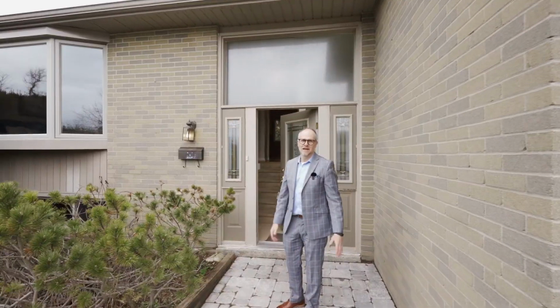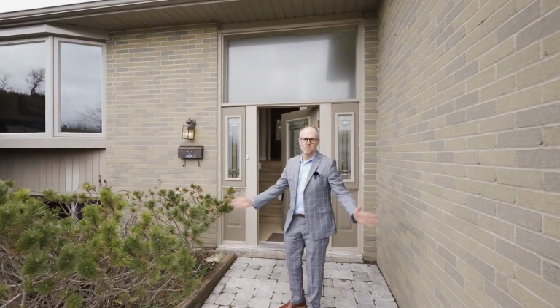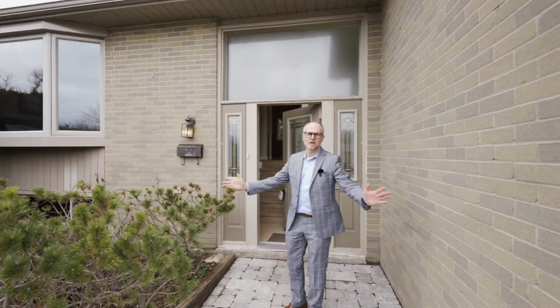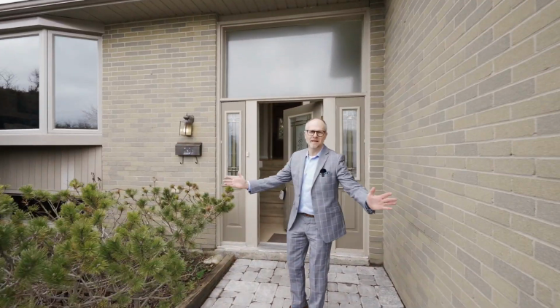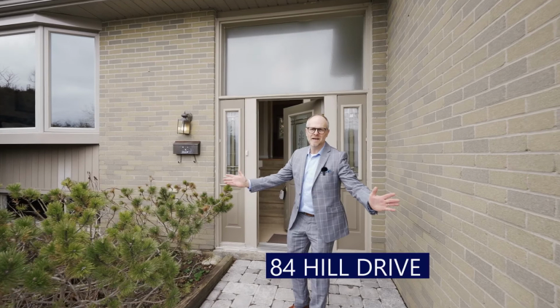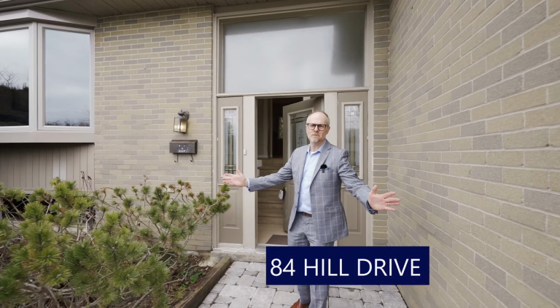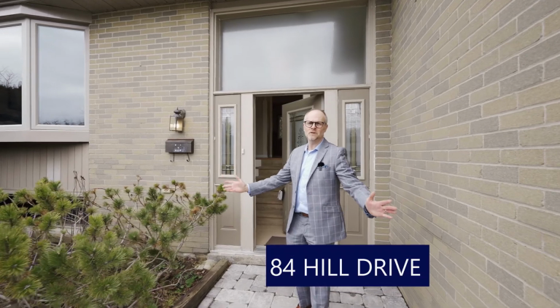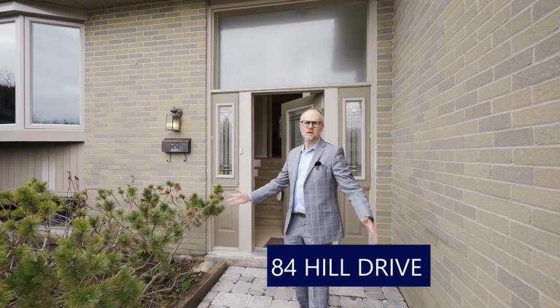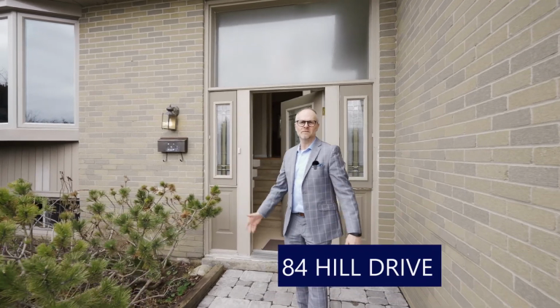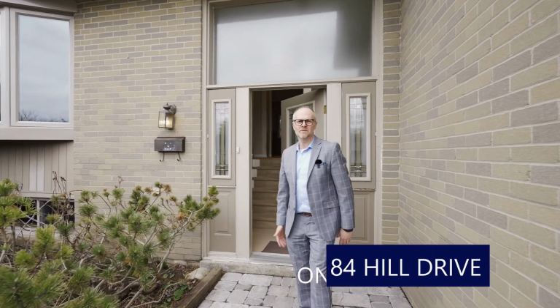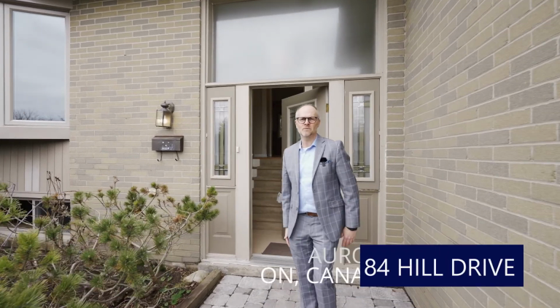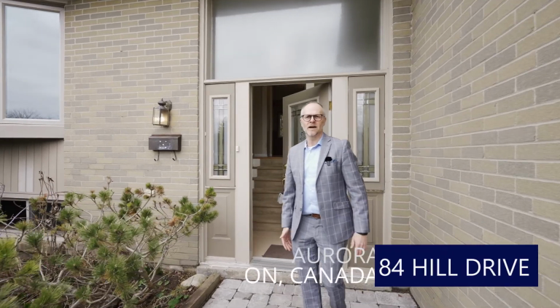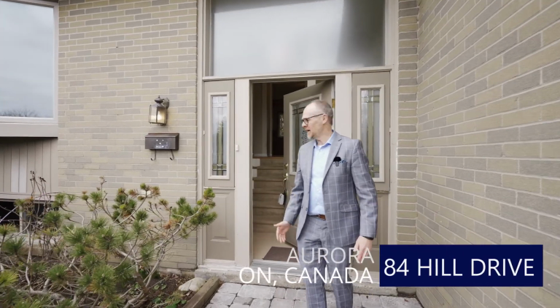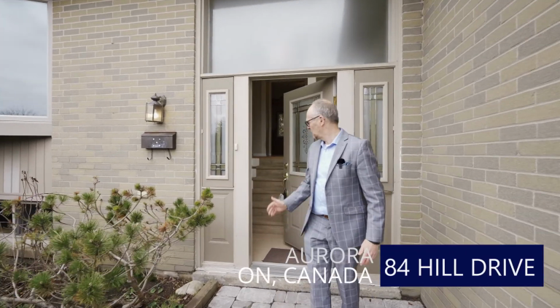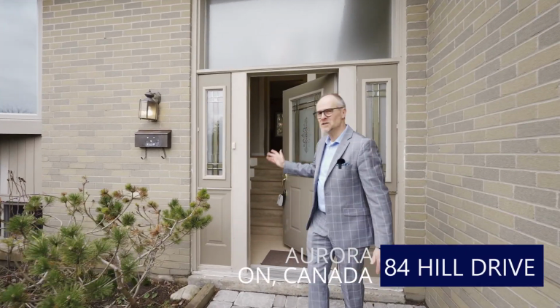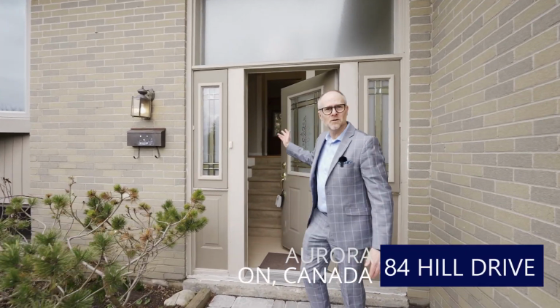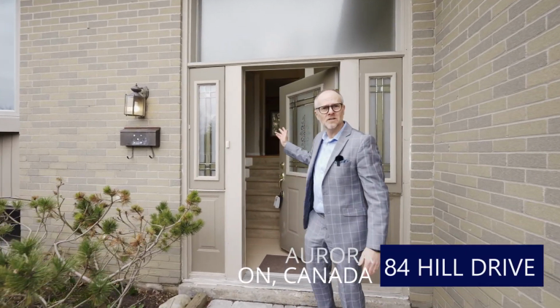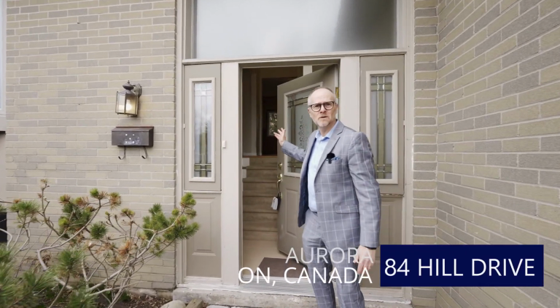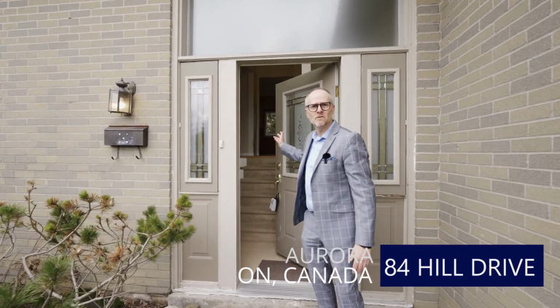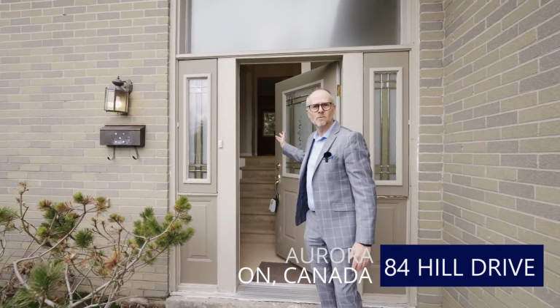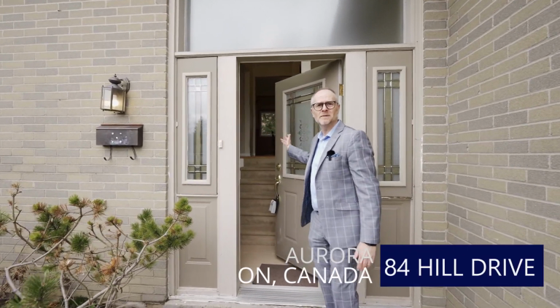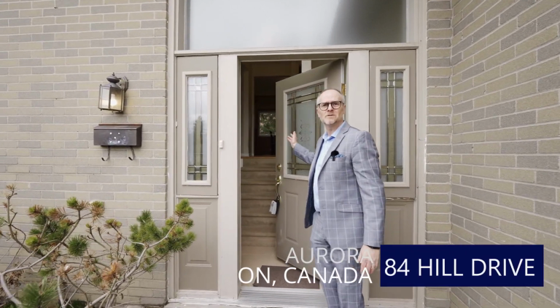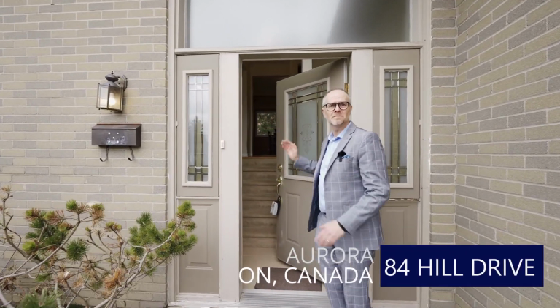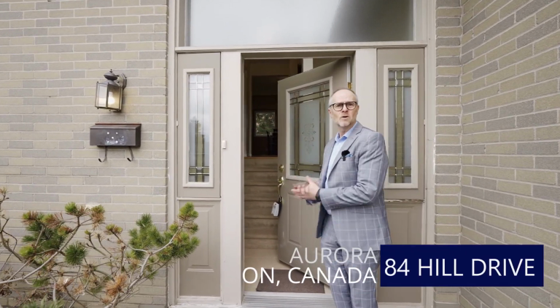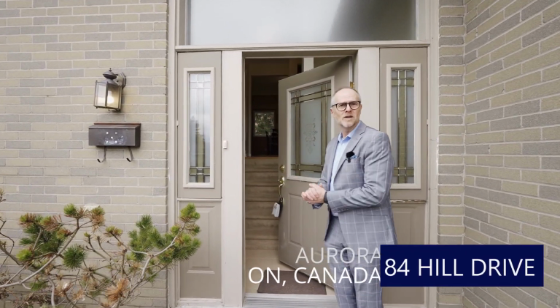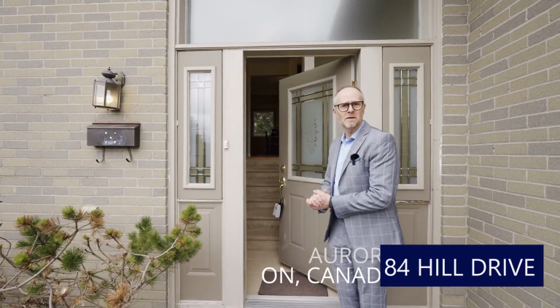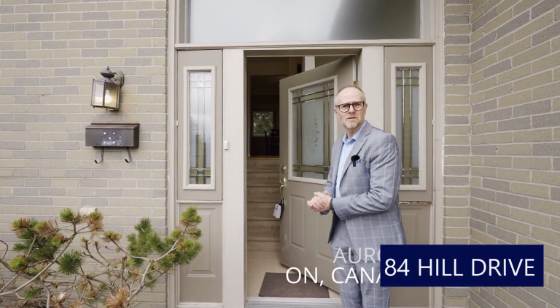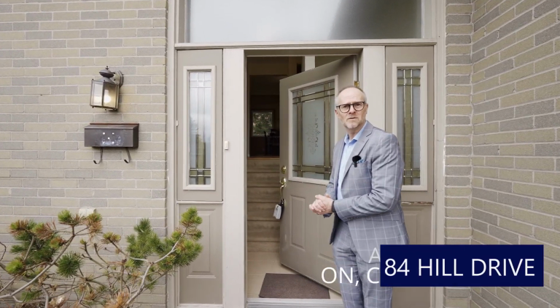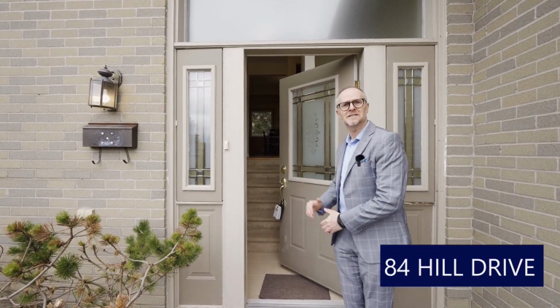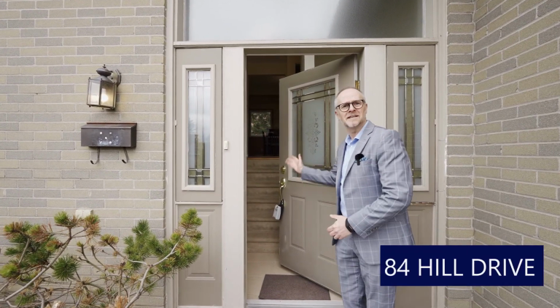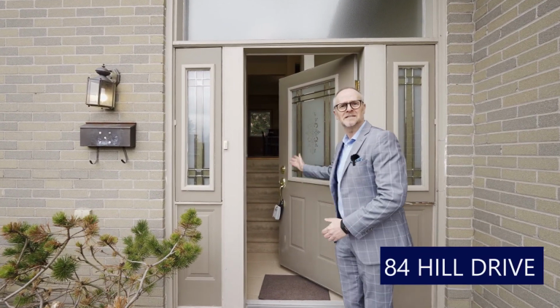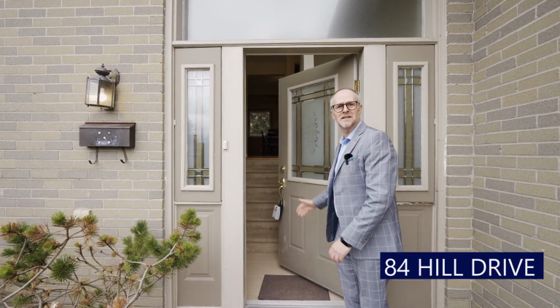Welcome to 84 Hill Drive here in Aurora. I can't wait to show you this beautiful four-bedroom raised bungalow. Let's take an inside look.